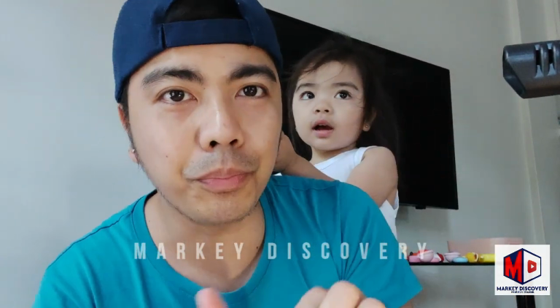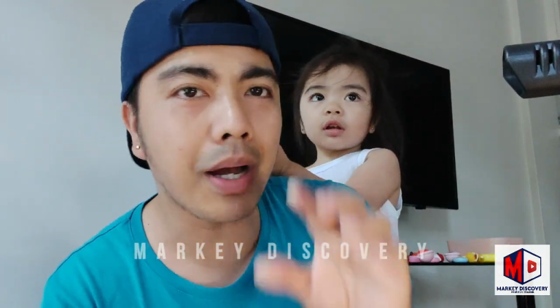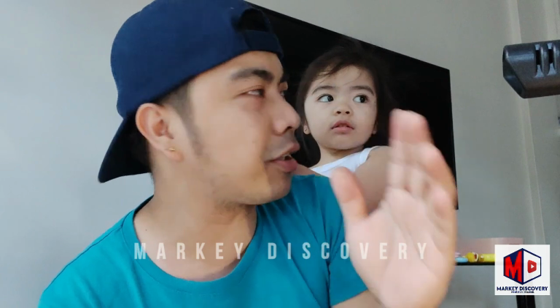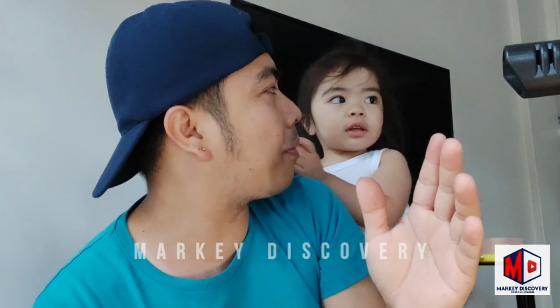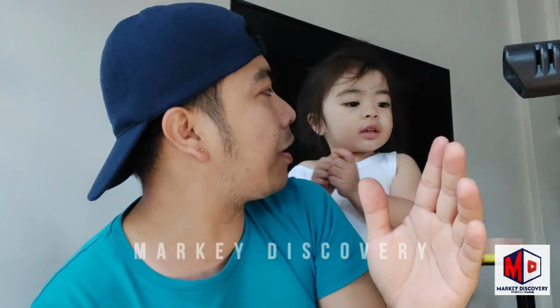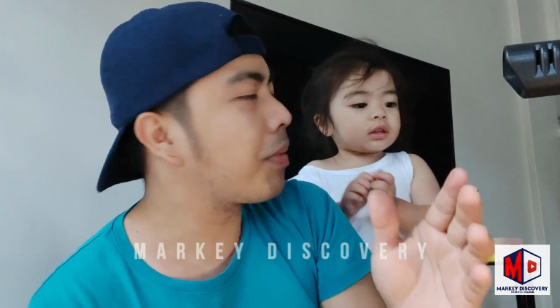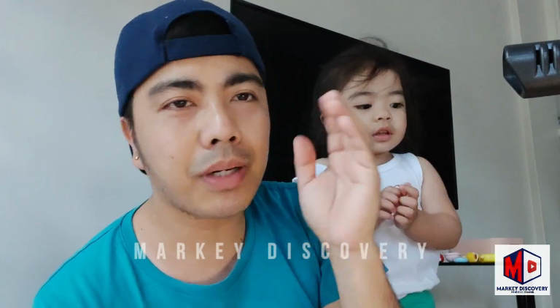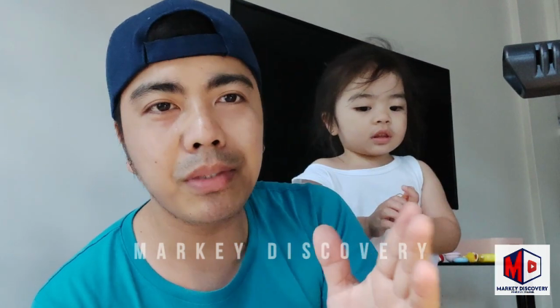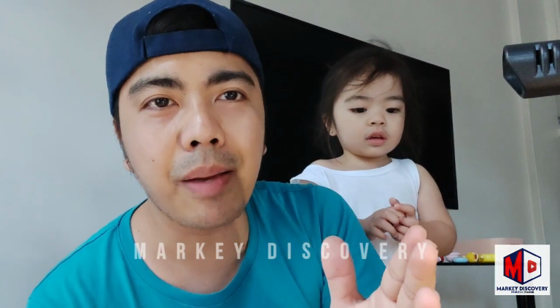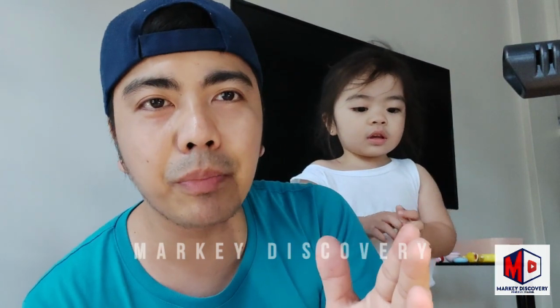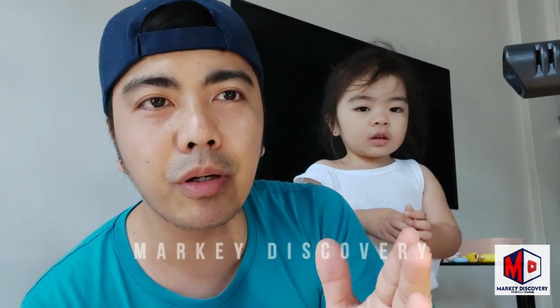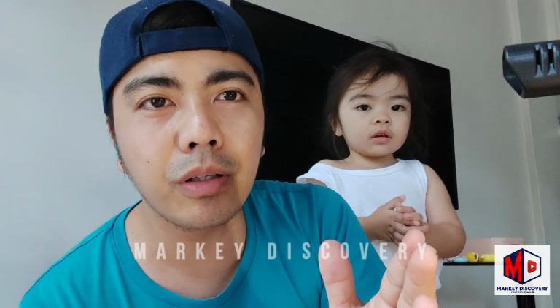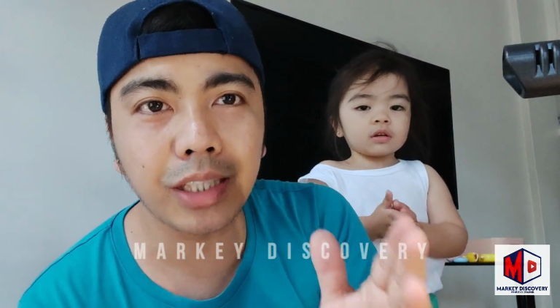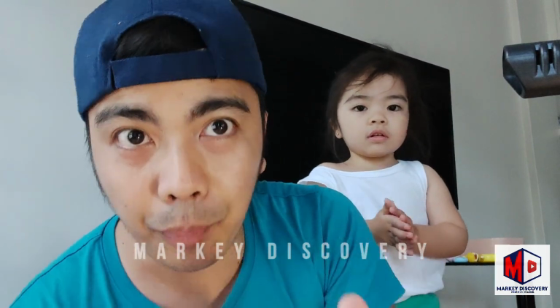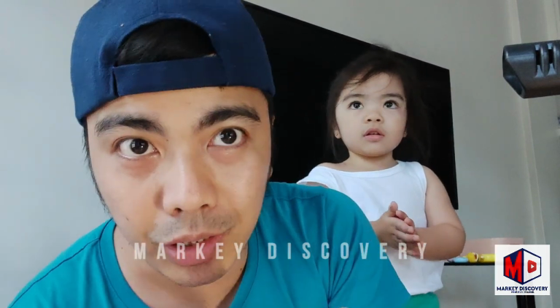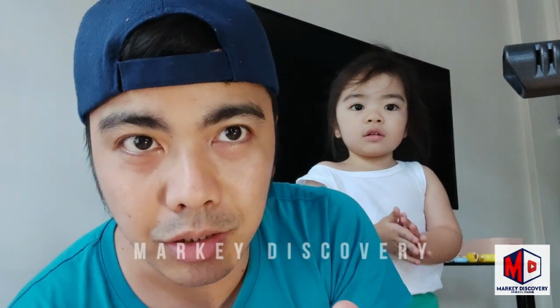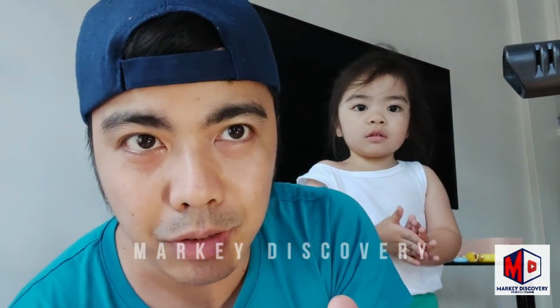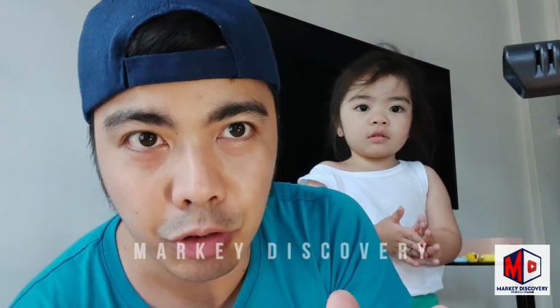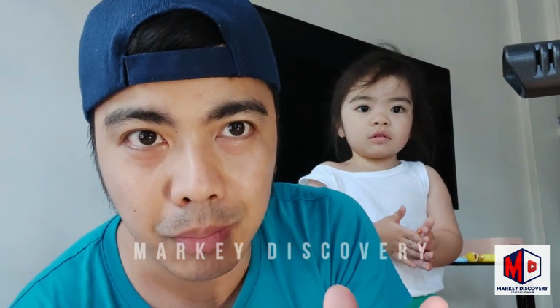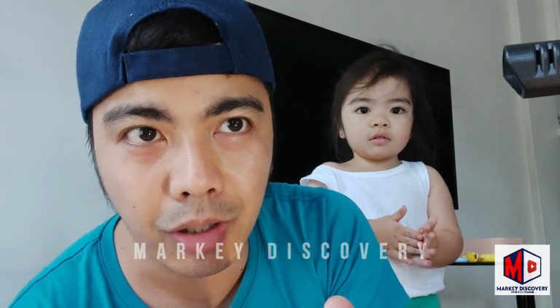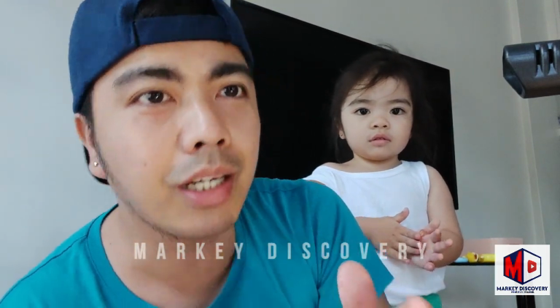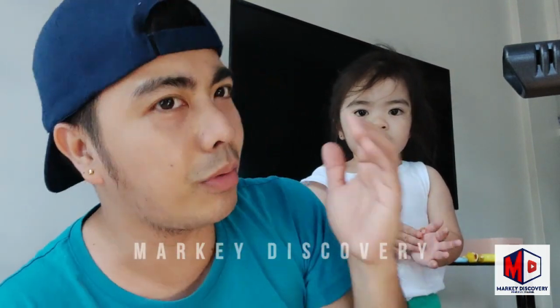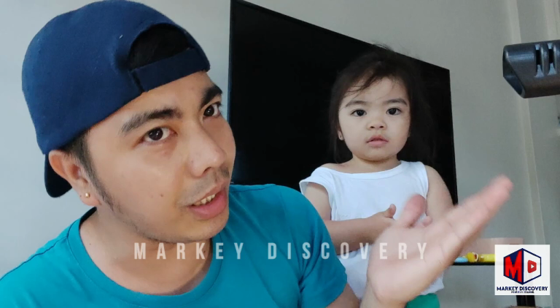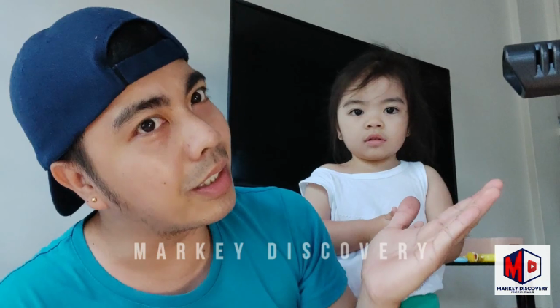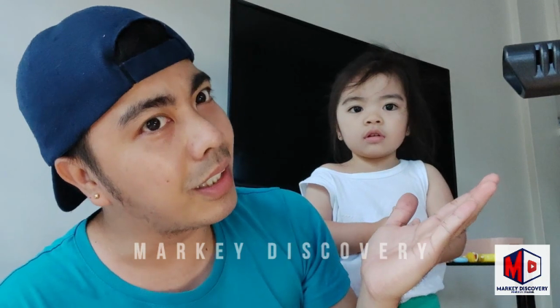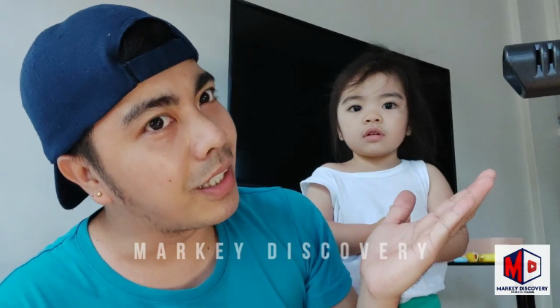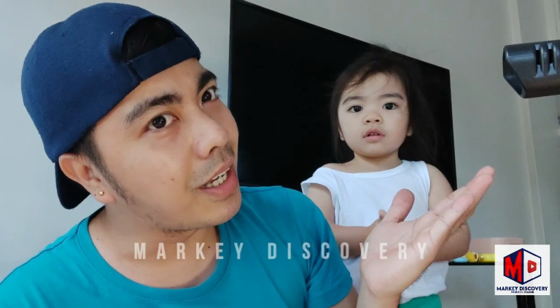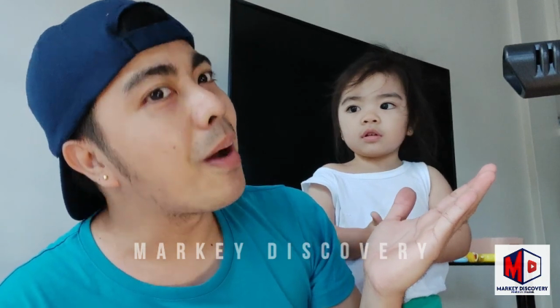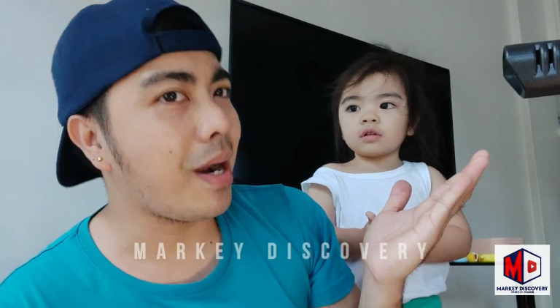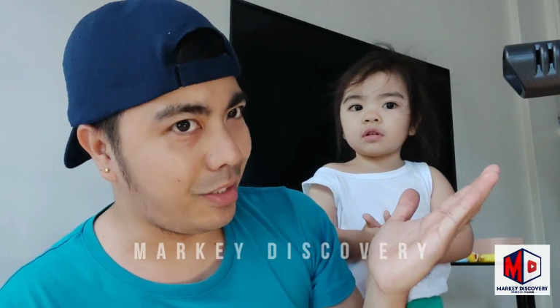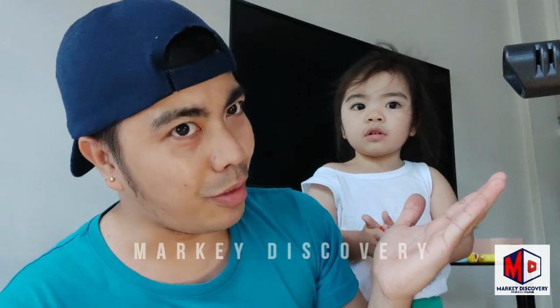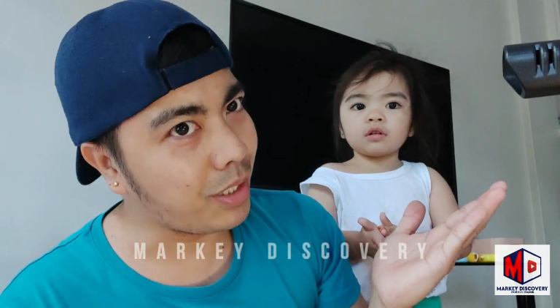So yun po mga ka-discoverer. Maraming salamat po. Kita-kita po ulit tayo sa mga susunod na video. Hanggang sa muli, mga ka-discoverer.